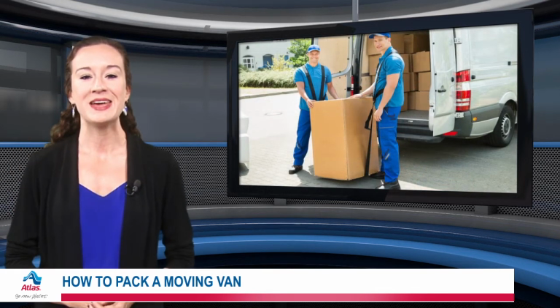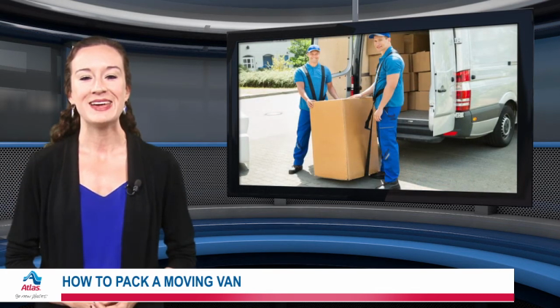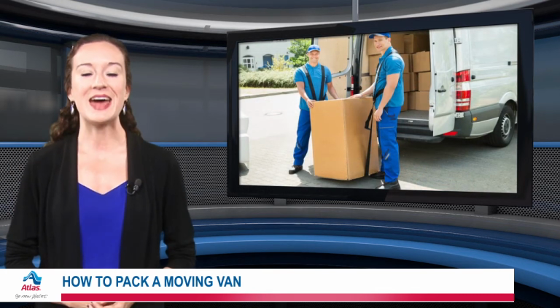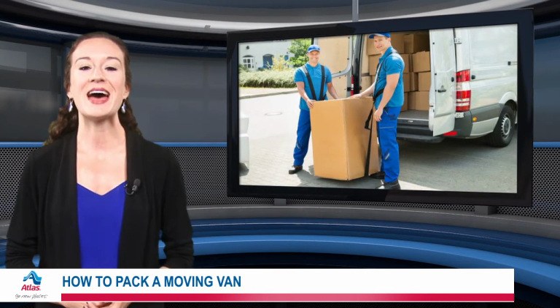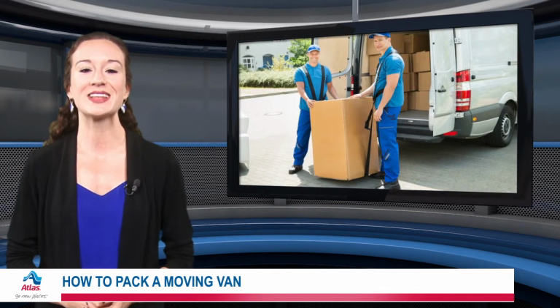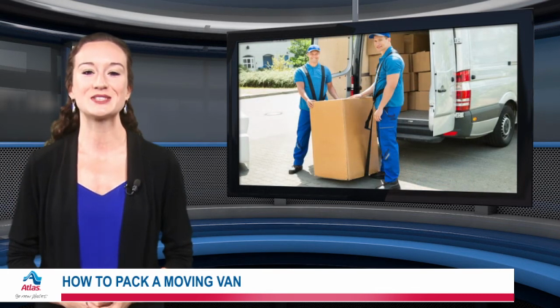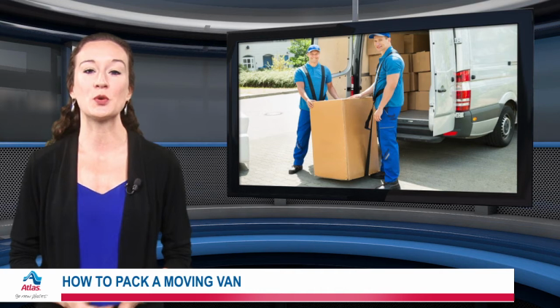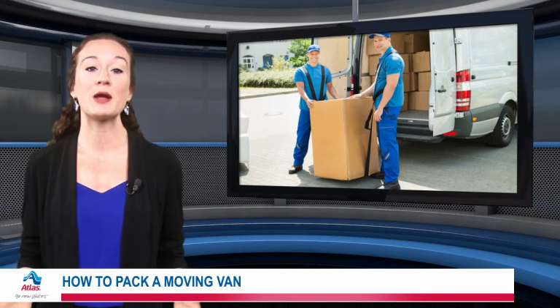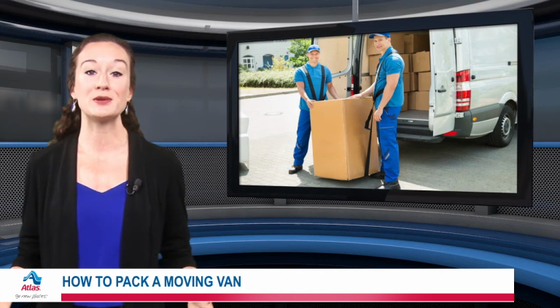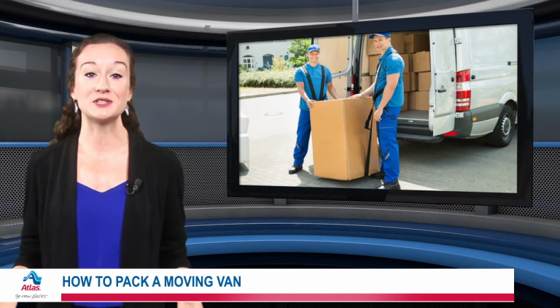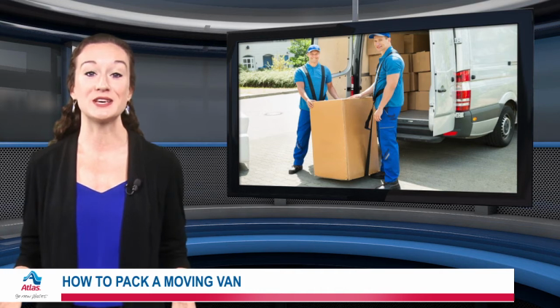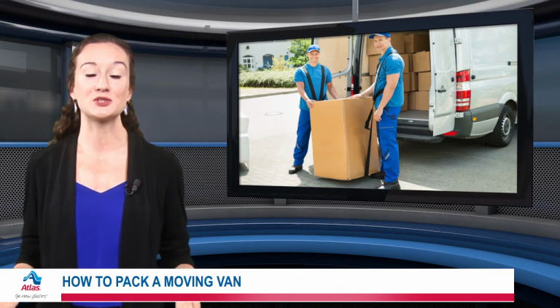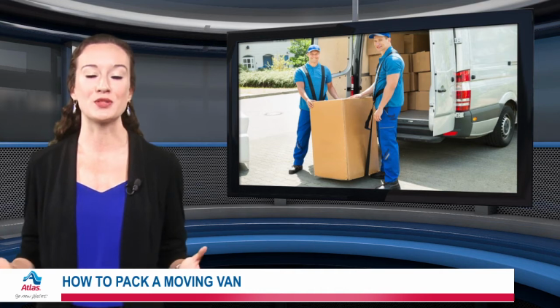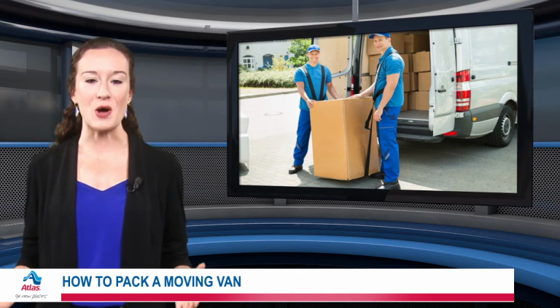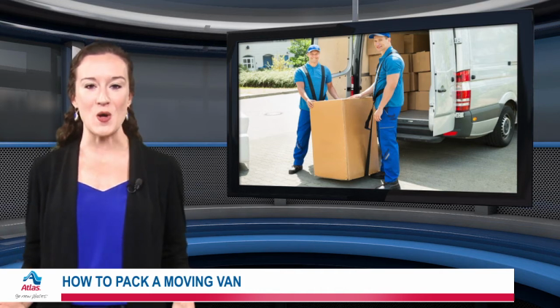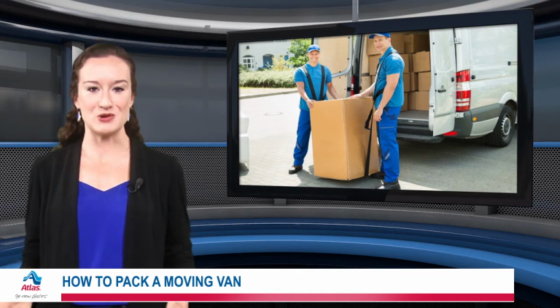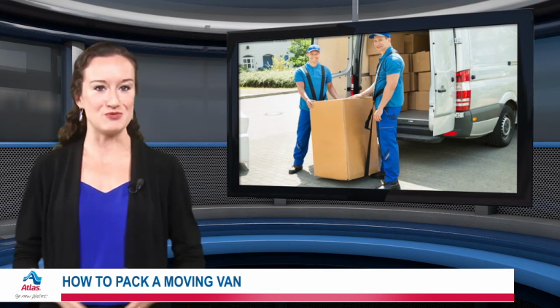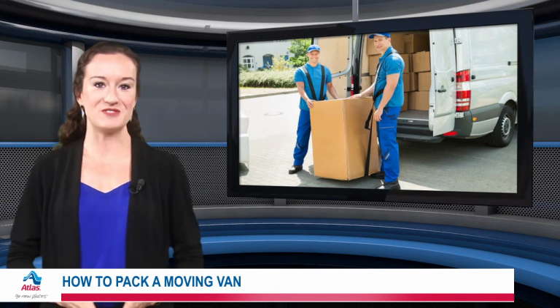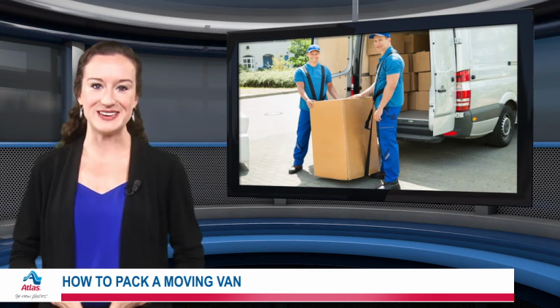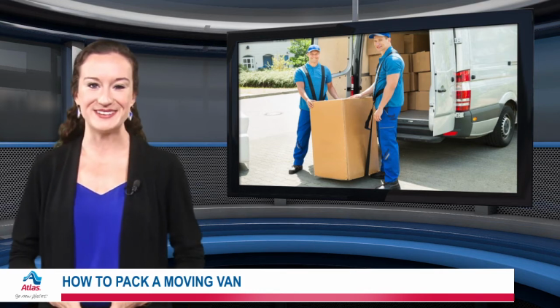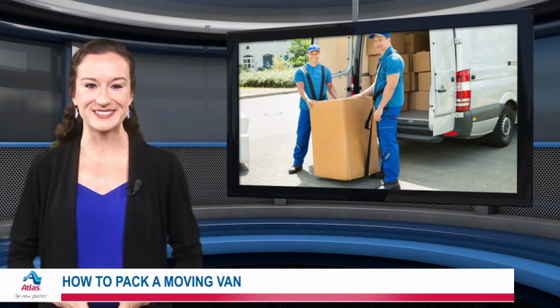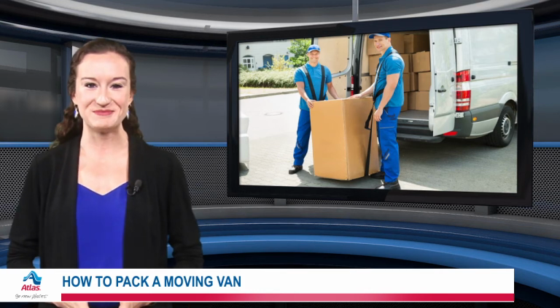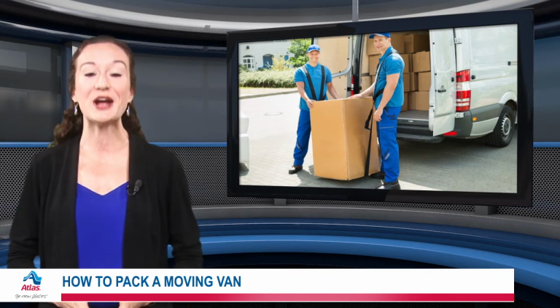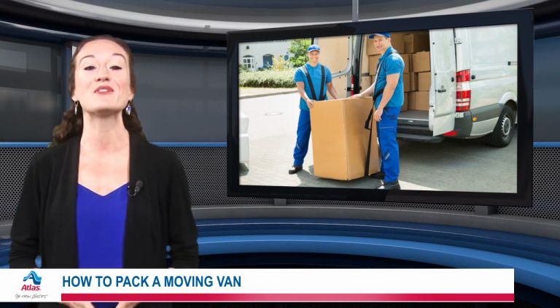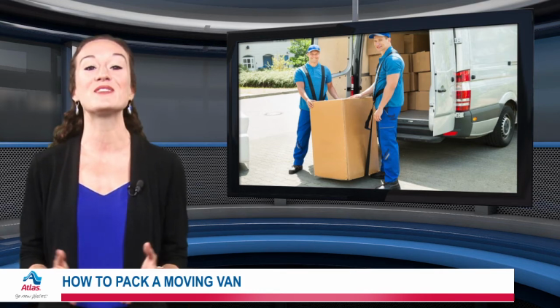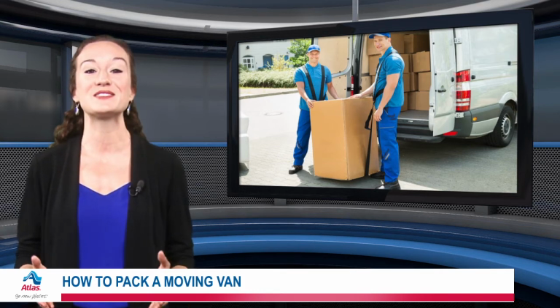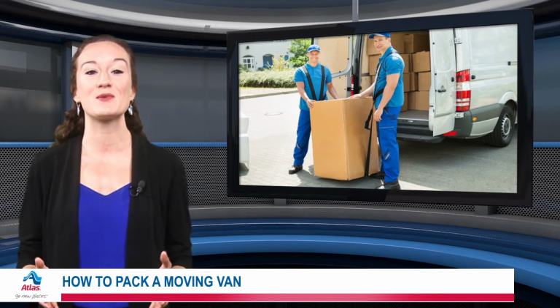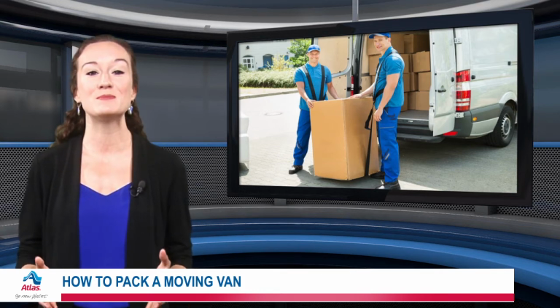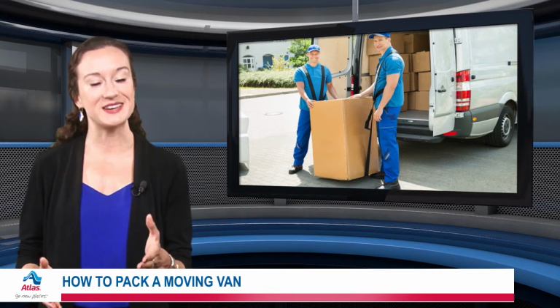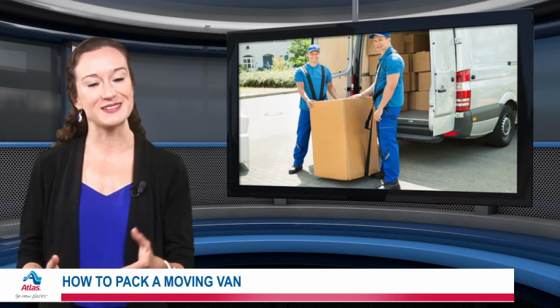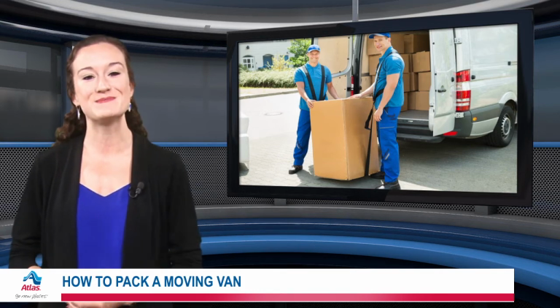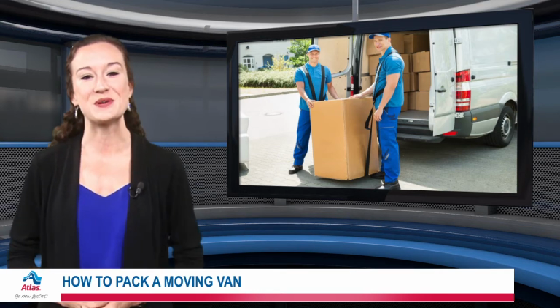At Atlas, we're ready to assist with all your moving needs. Check out the rest of our website to learn more.